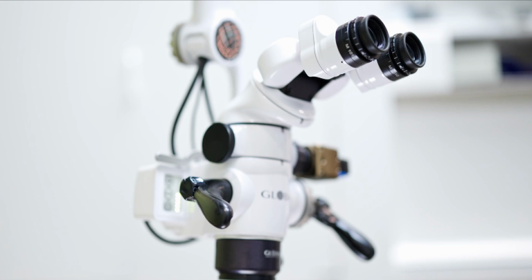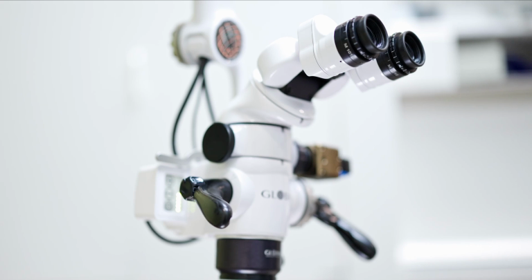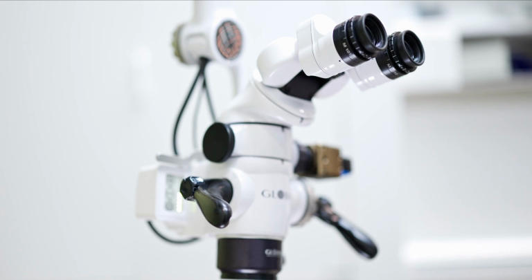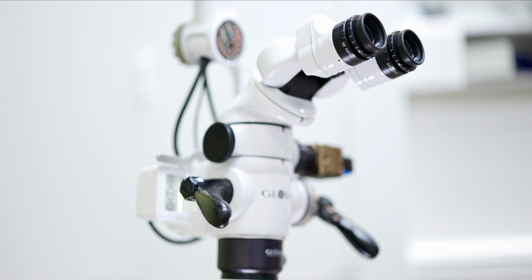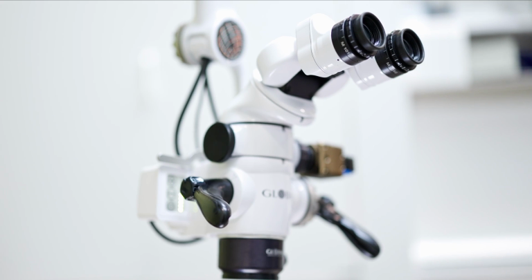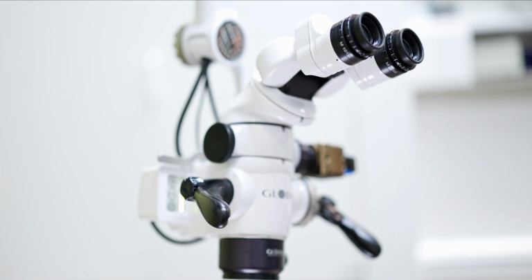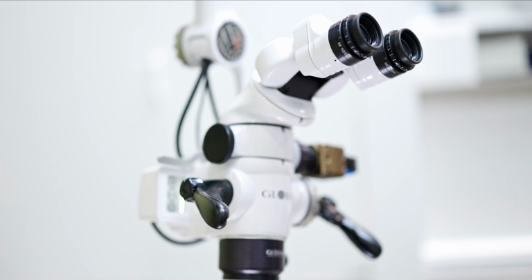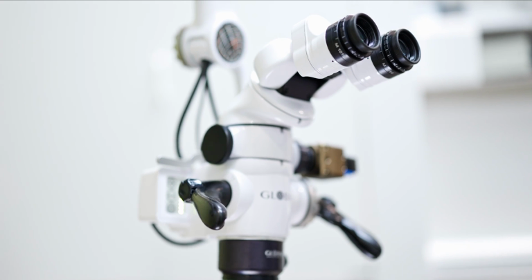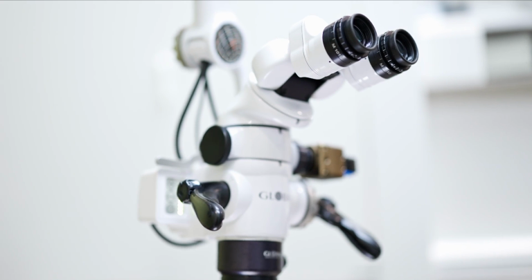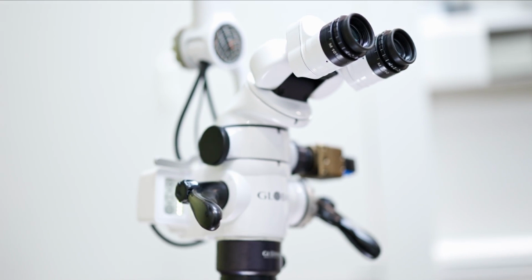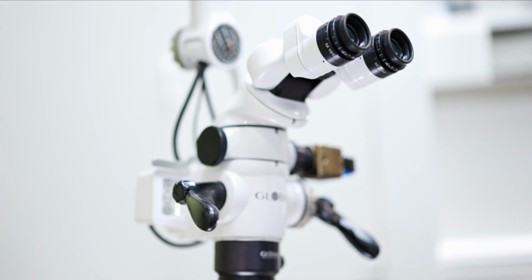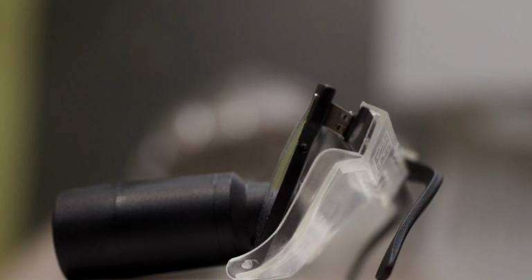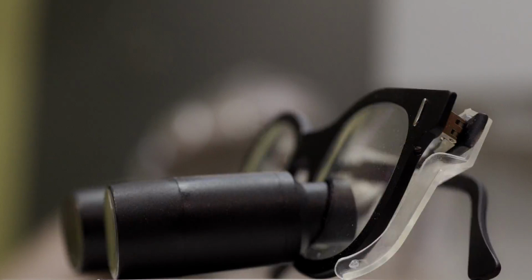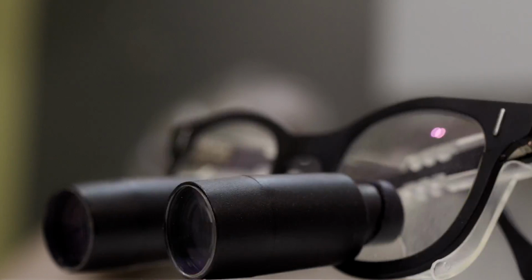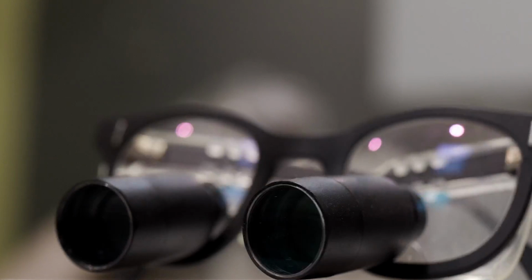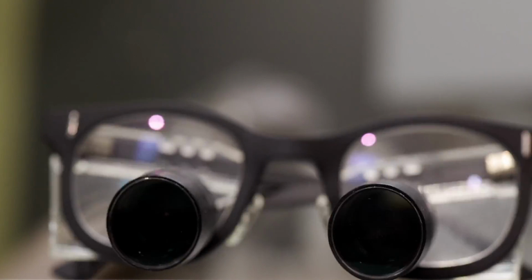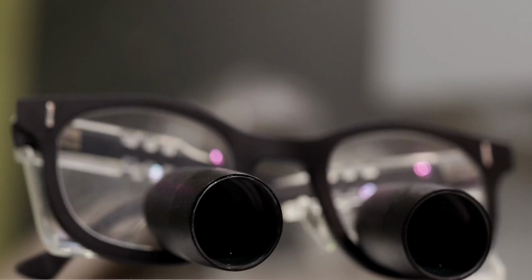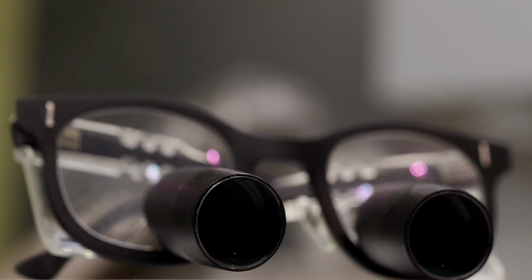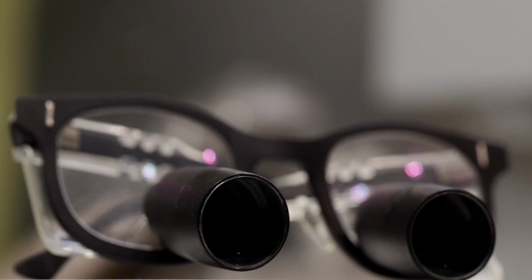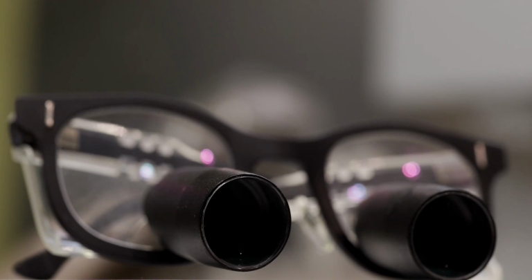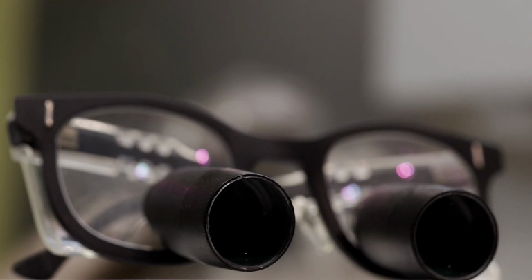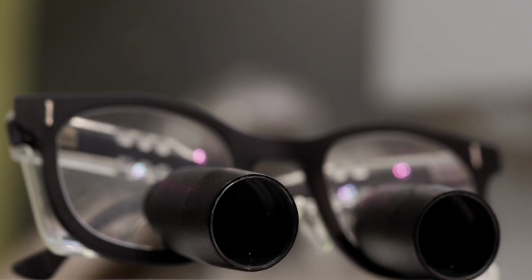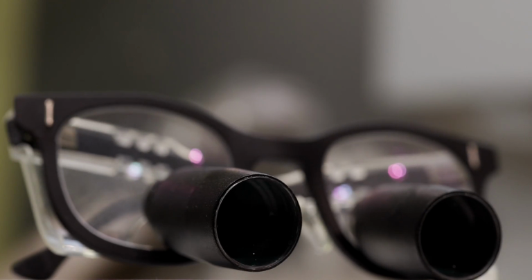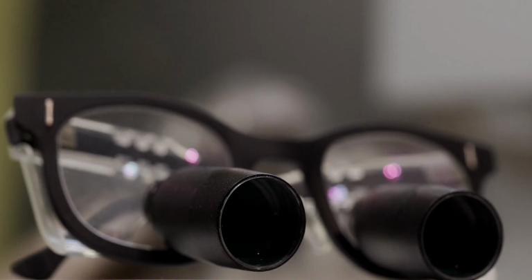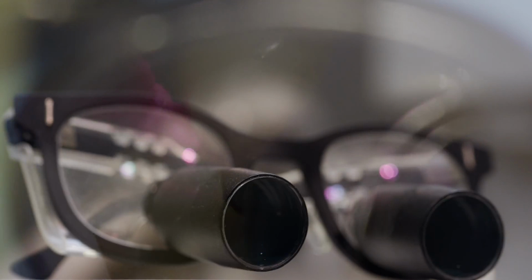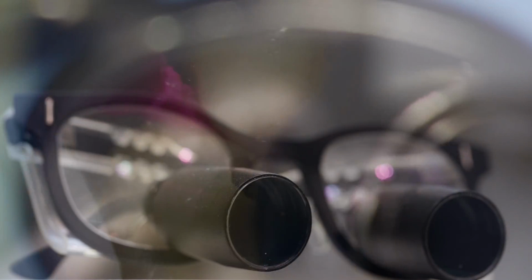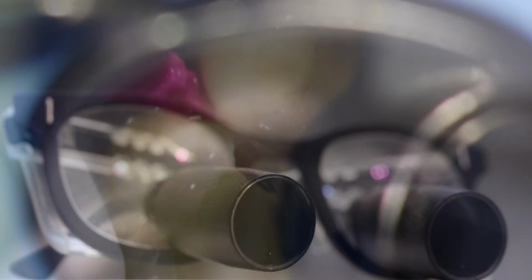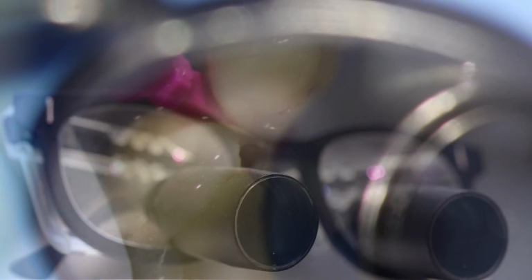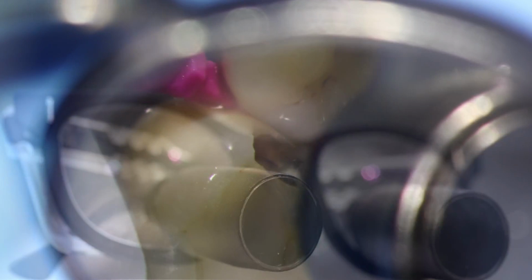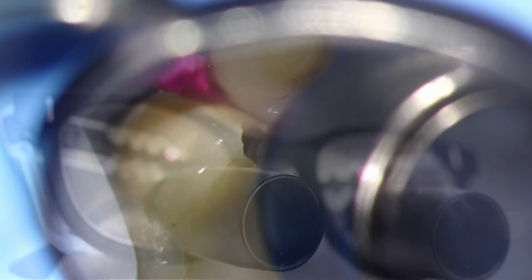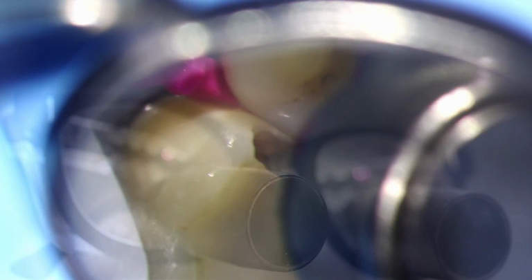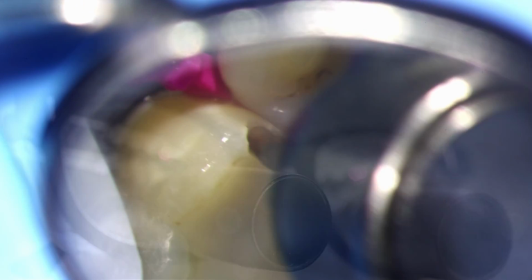Why use a microscope when you've got a great set of loops and a headlight? Let's jump into it.